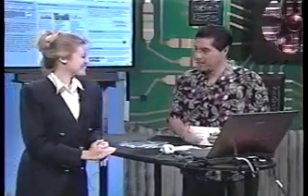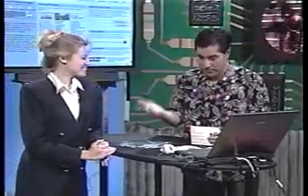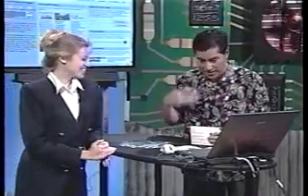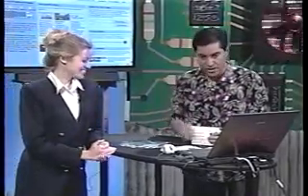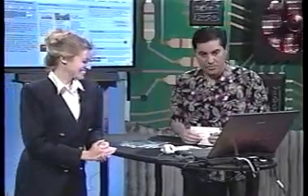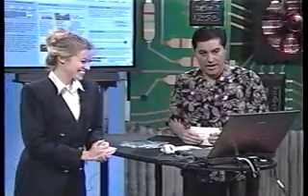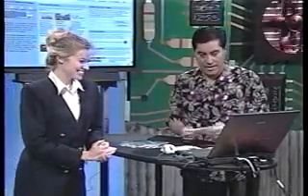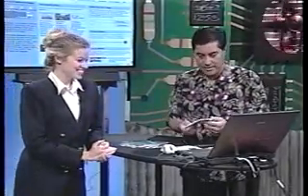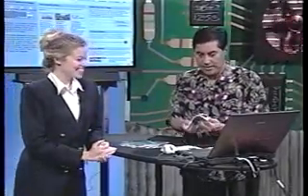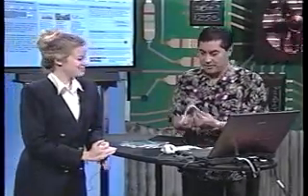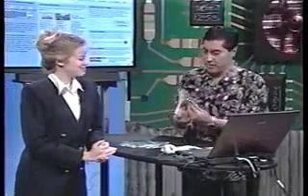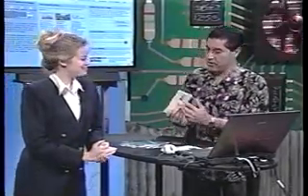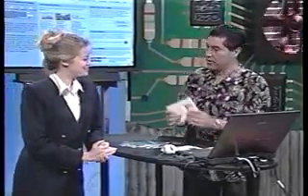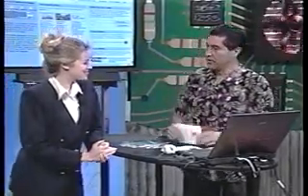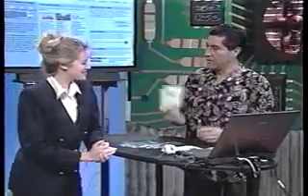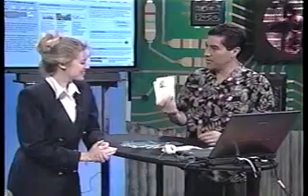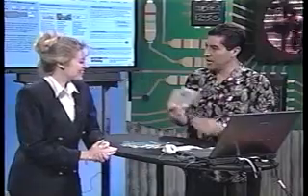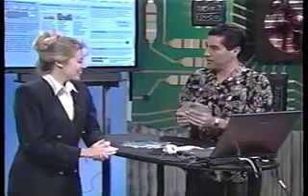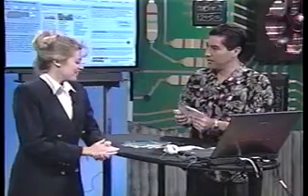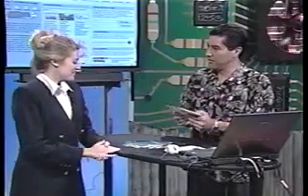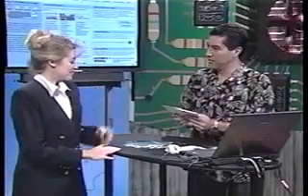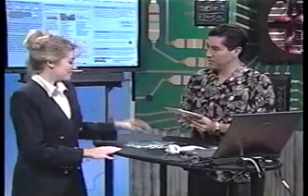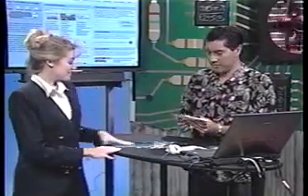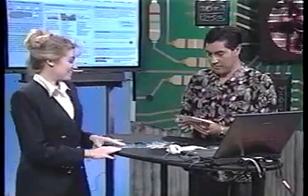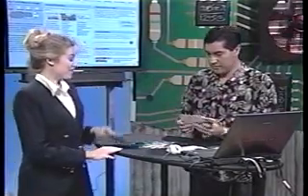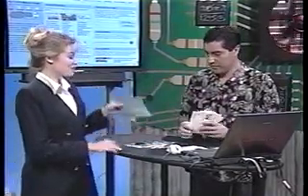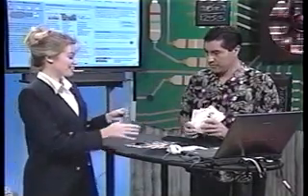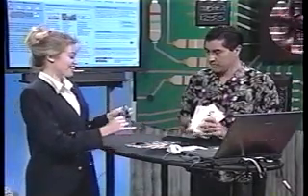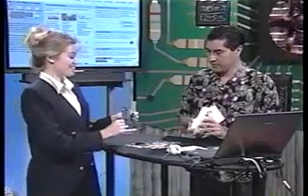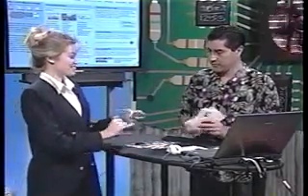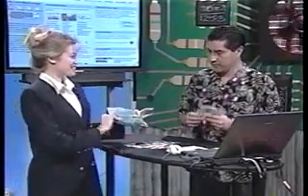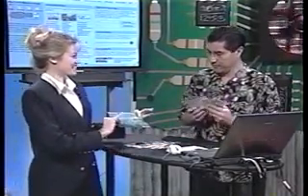And we have Amazing Kim here from Amazing Mail to tell us all about it. Thanks for coming by, Kim. Well, first of all, you're holding our cards — what do you think?